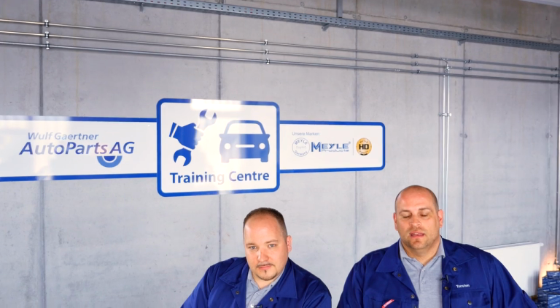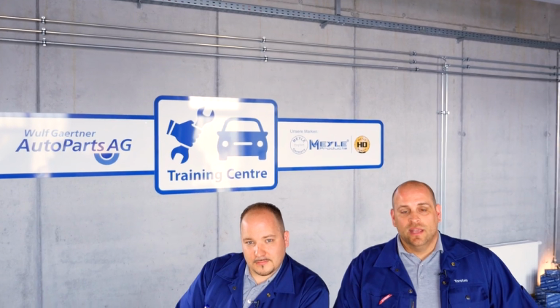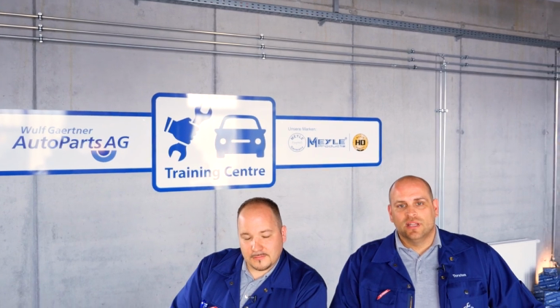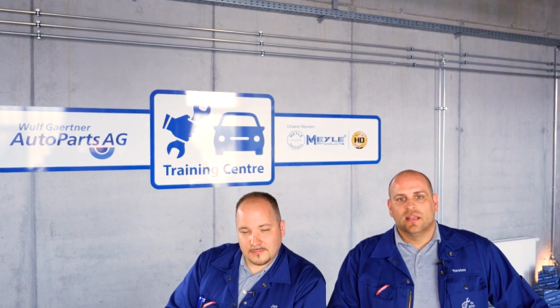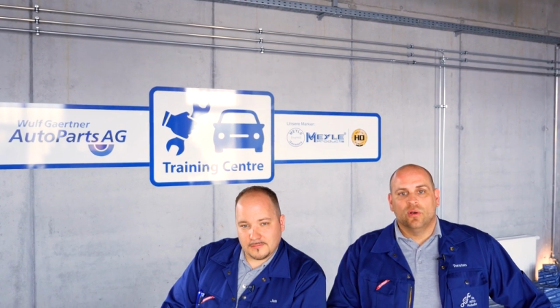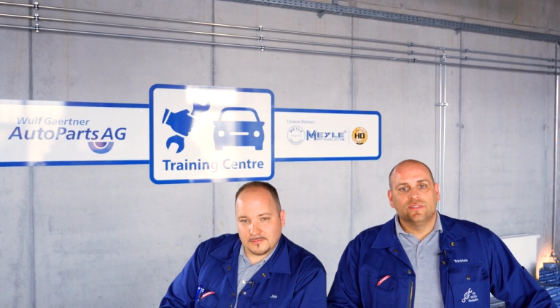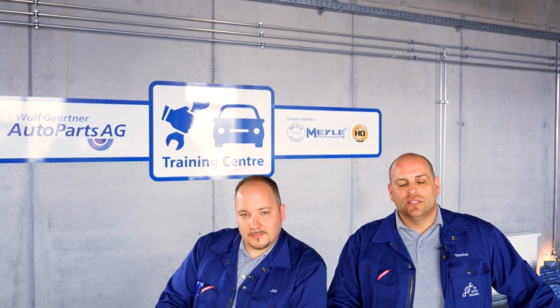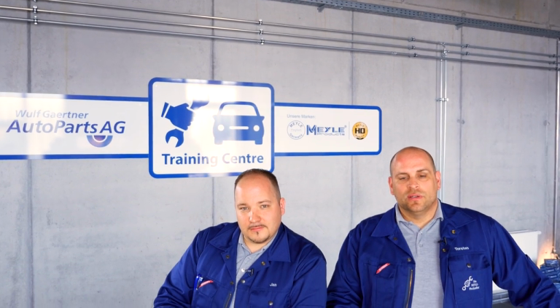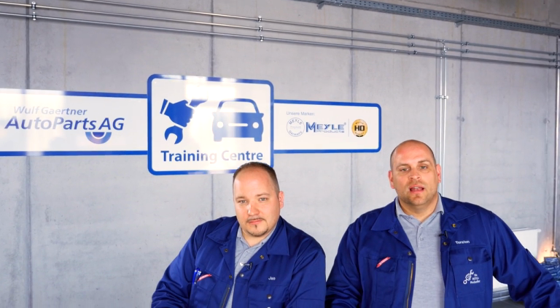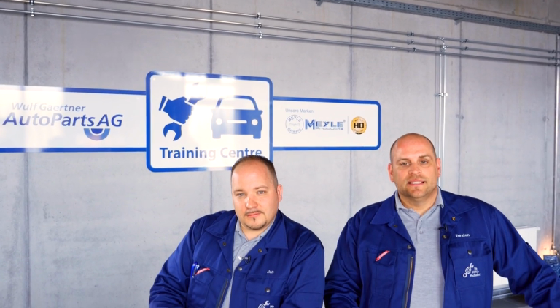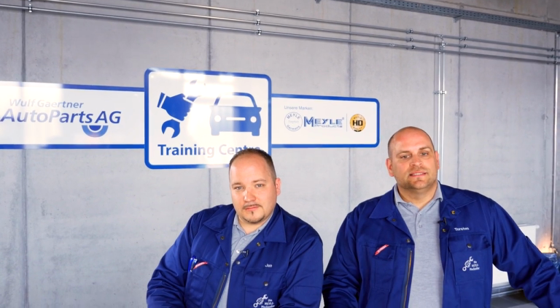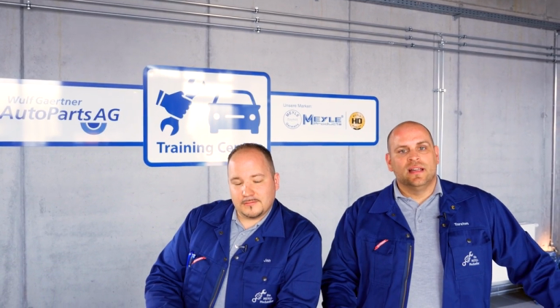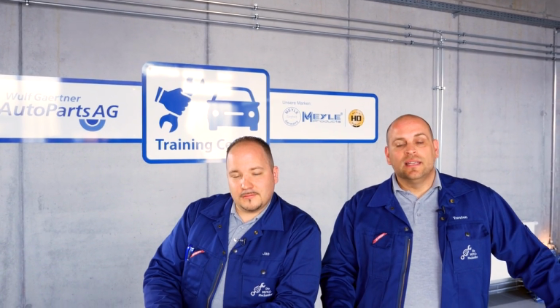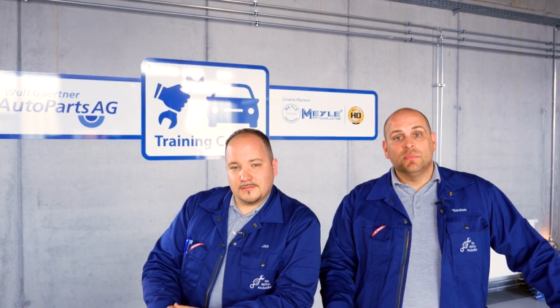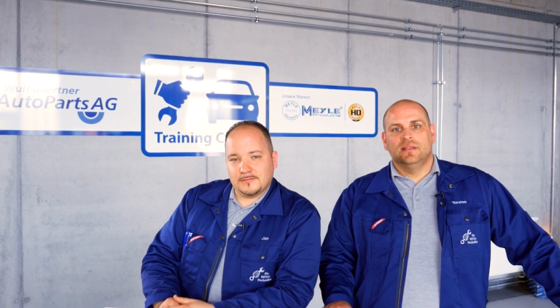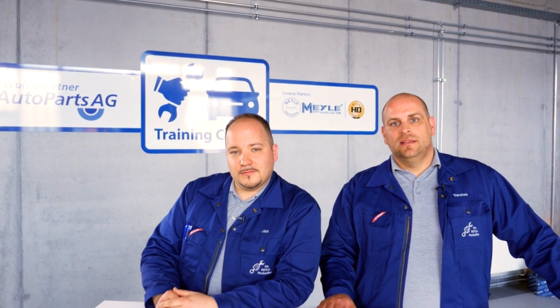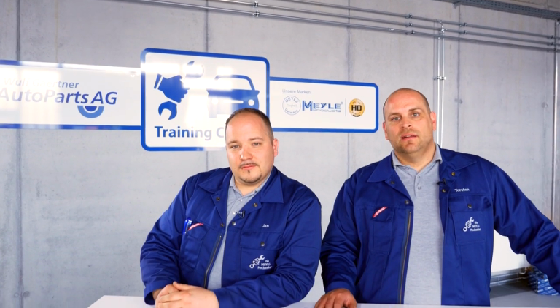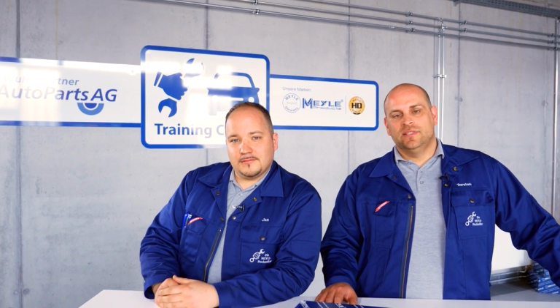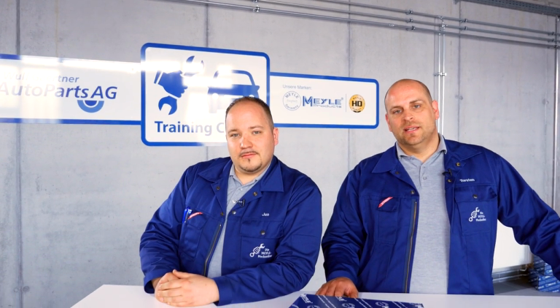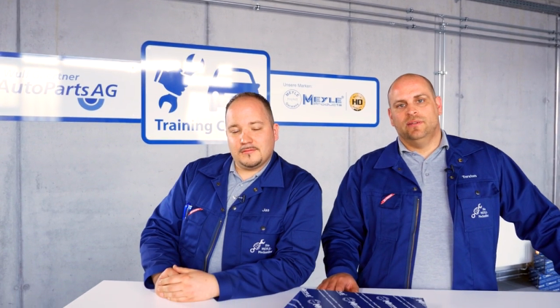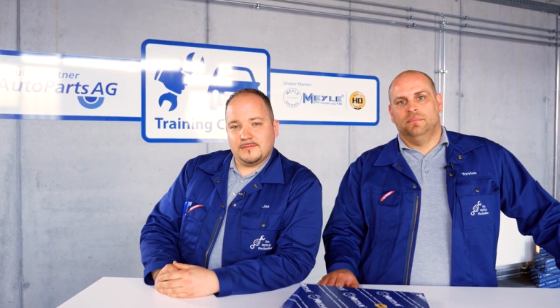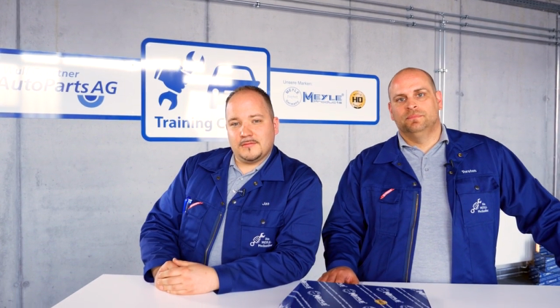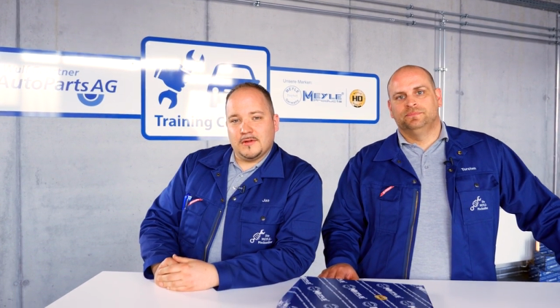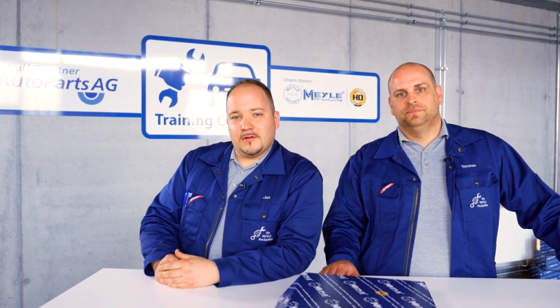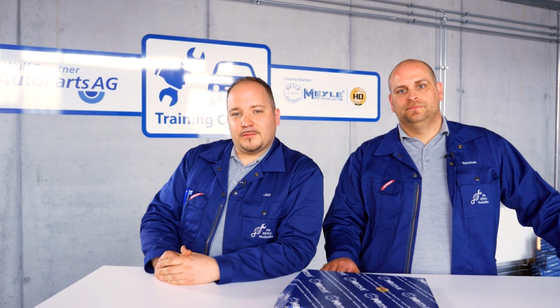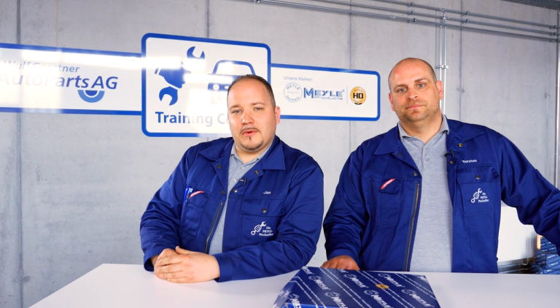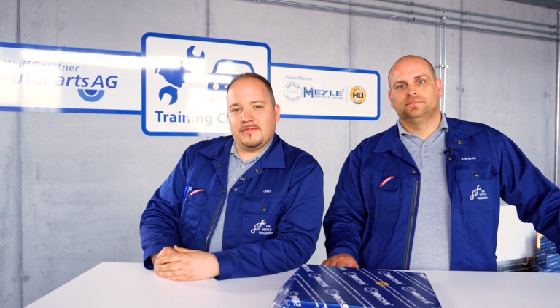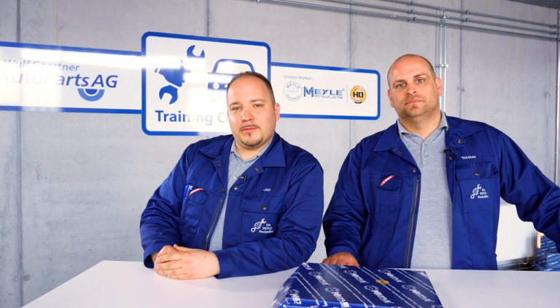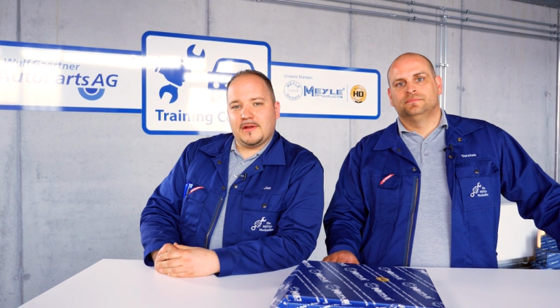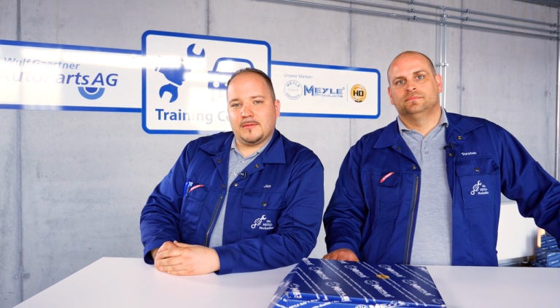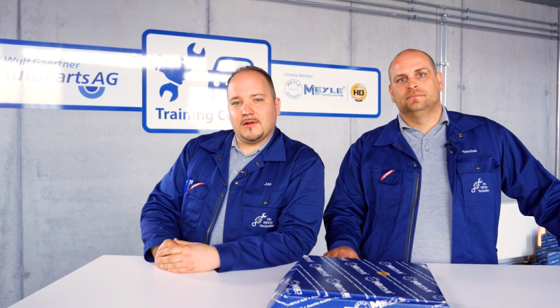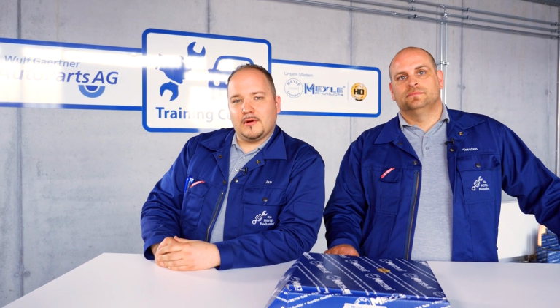Workshops often have trouble reading the original marking on the worn part, and the catalogue doesn't help either.